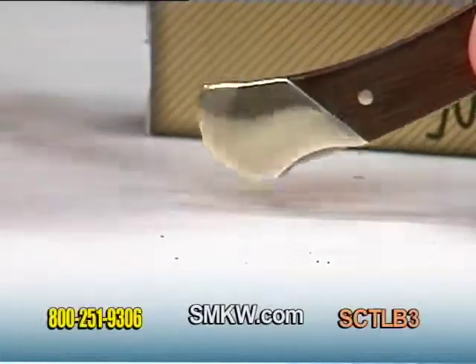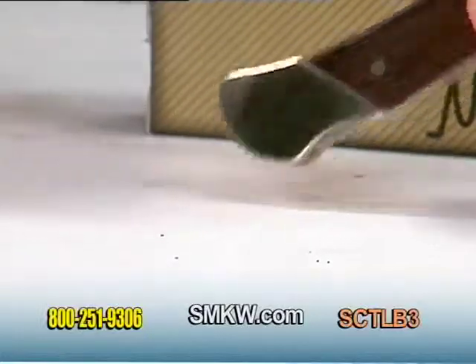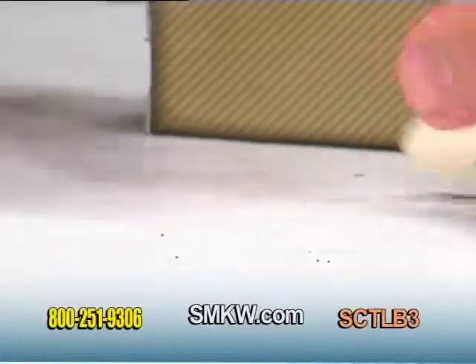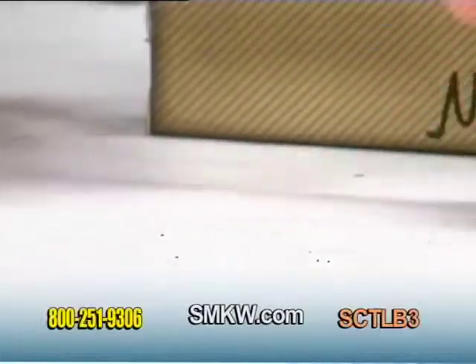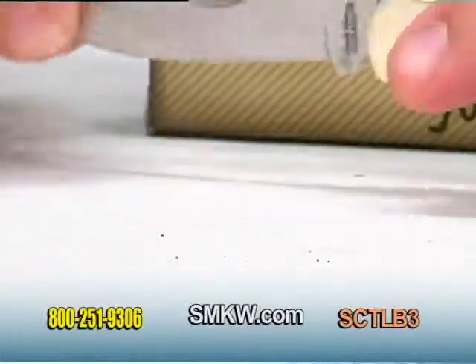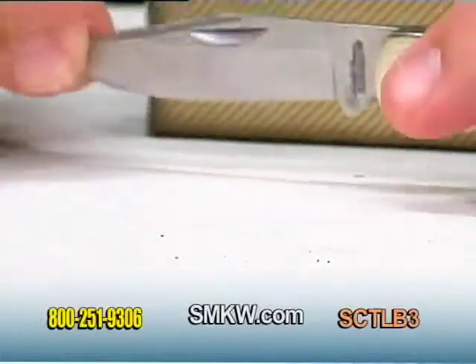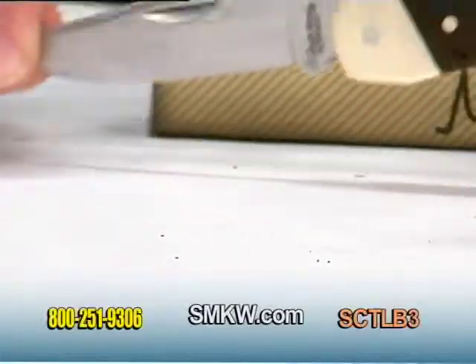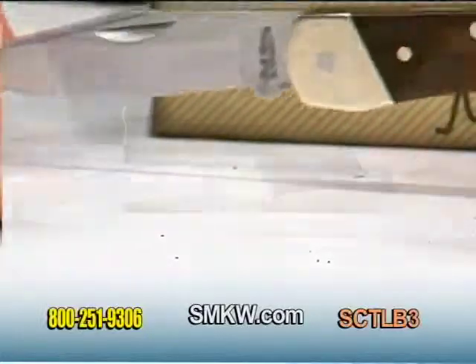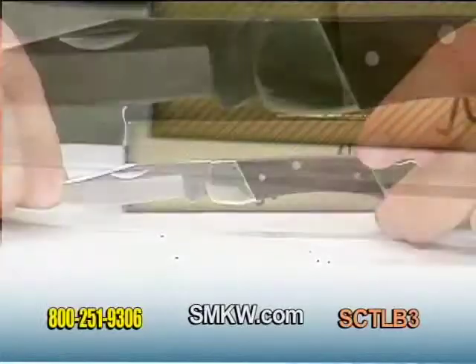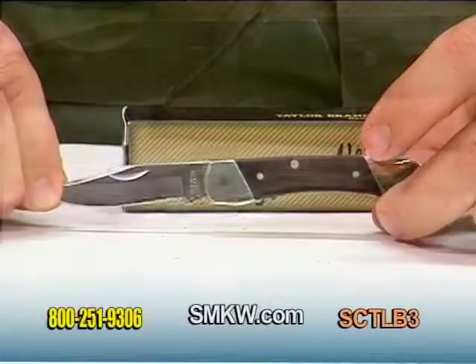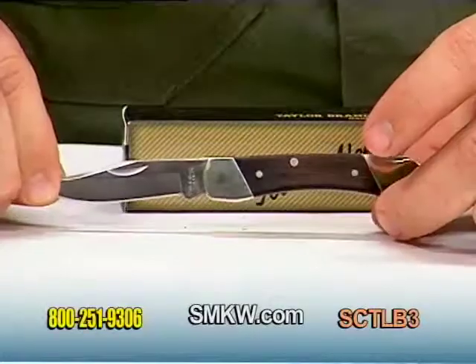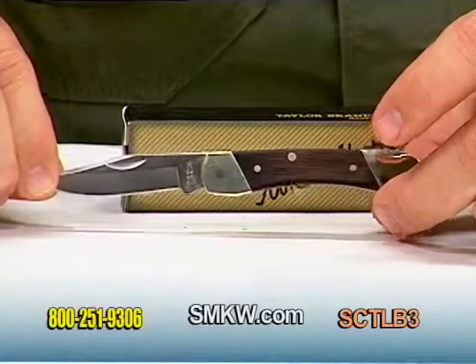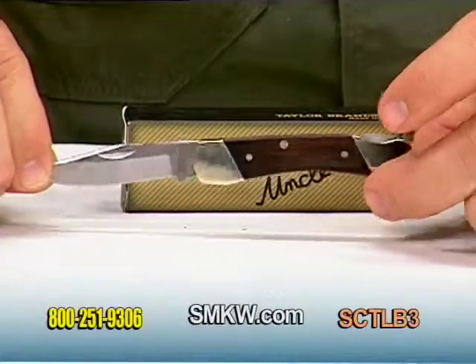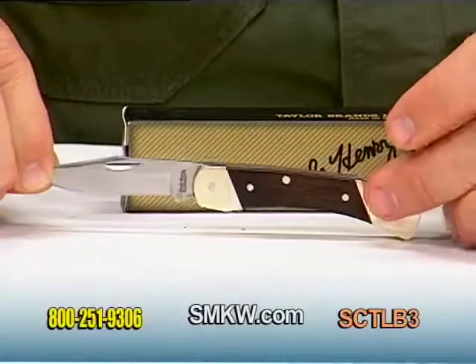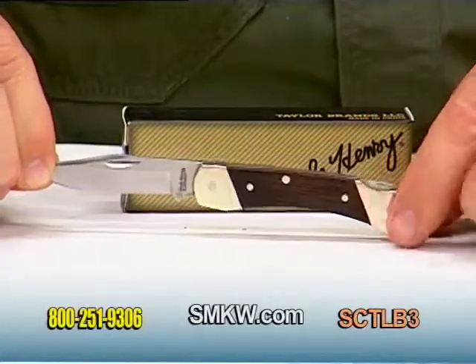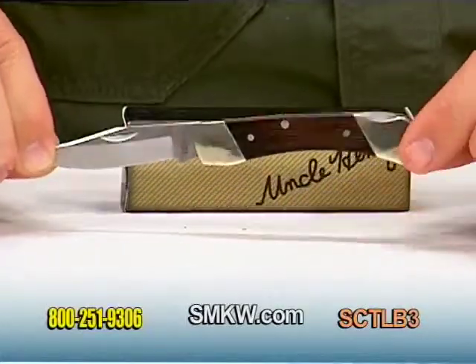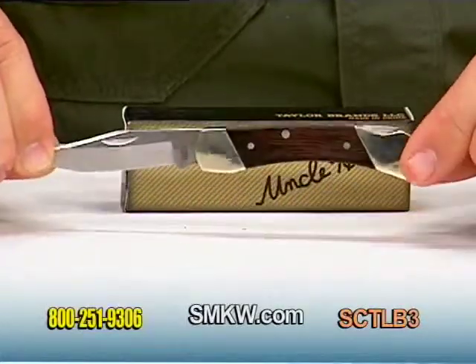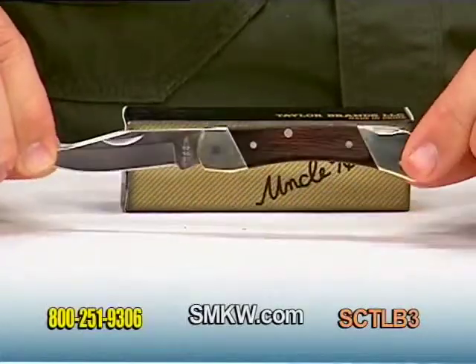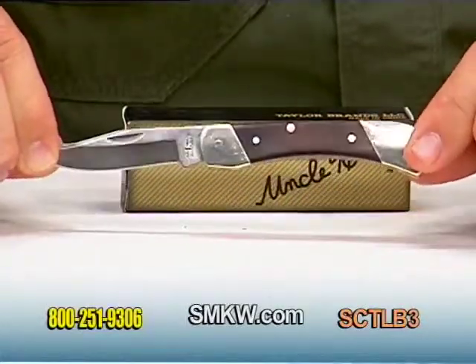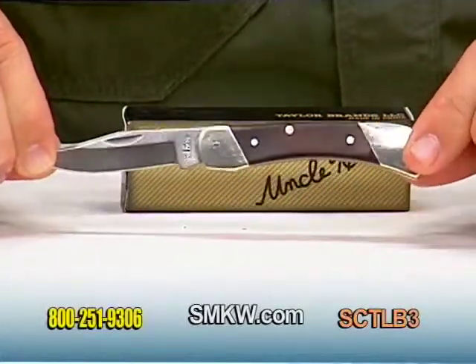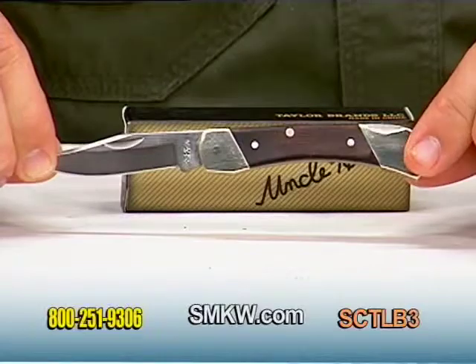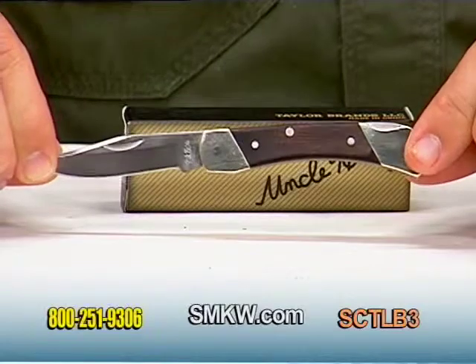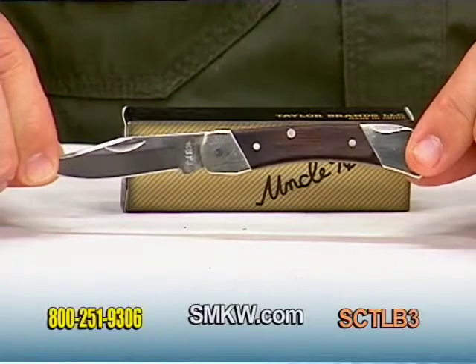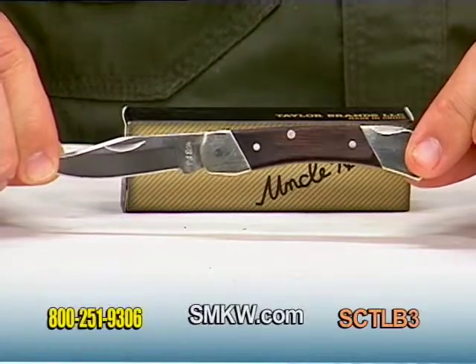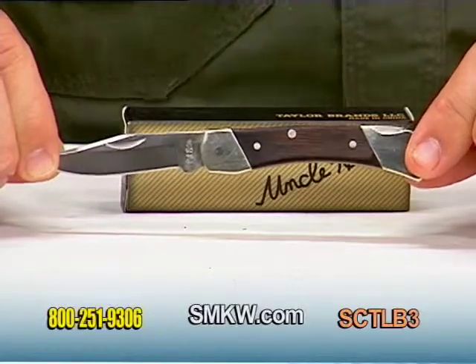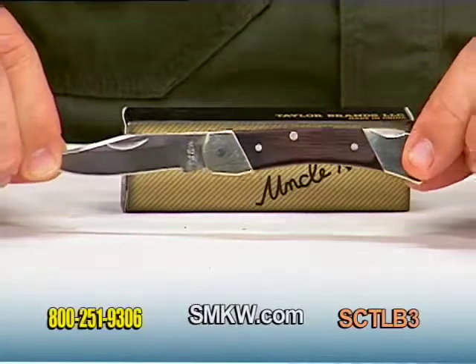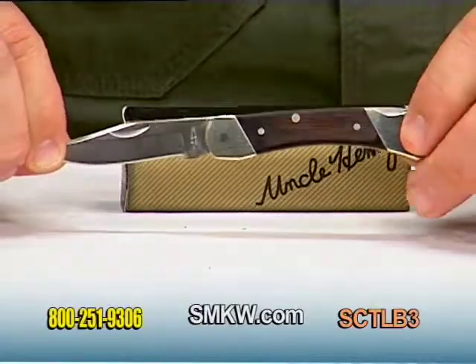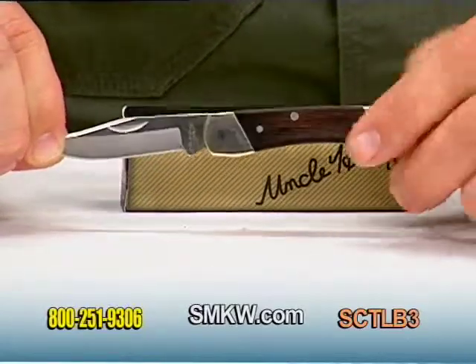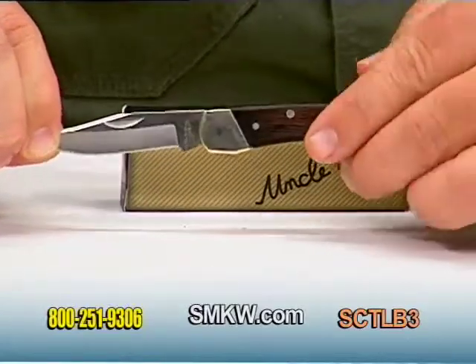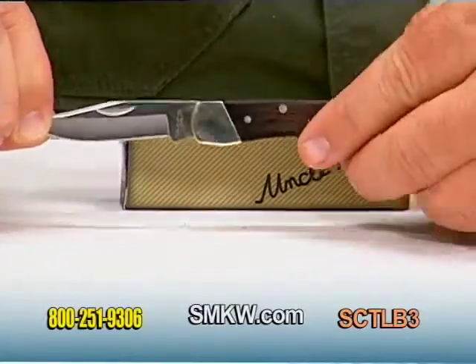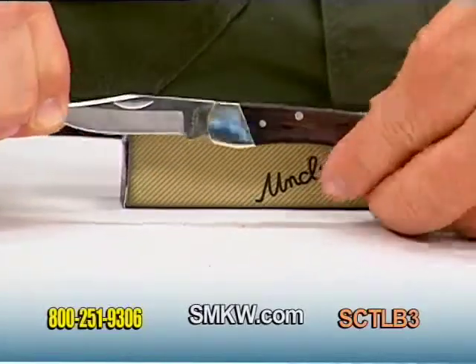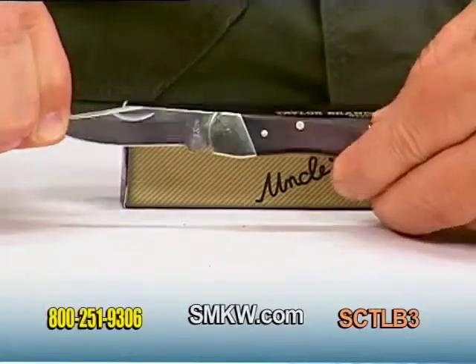Nice lockback design, as you can see, opens fully for a nice 5 and an eighth inches overall.